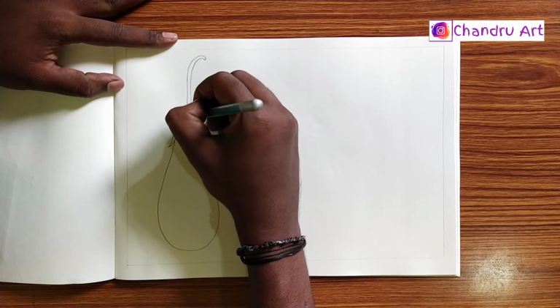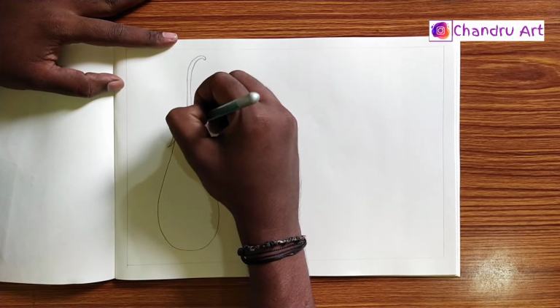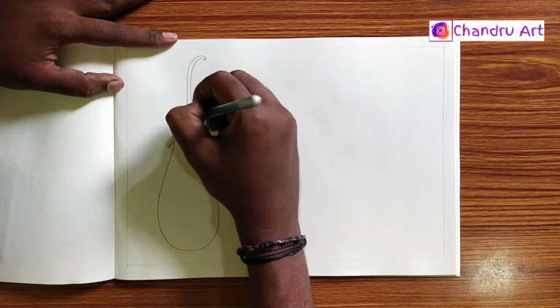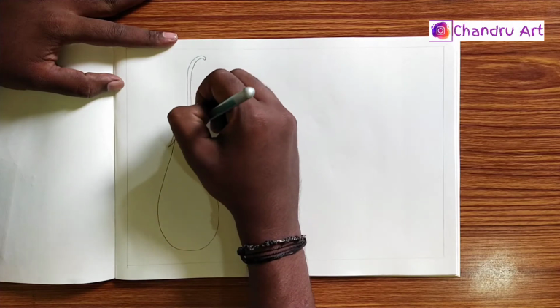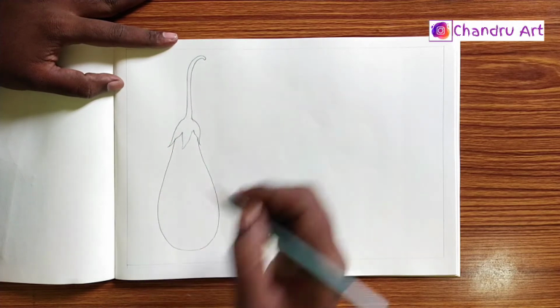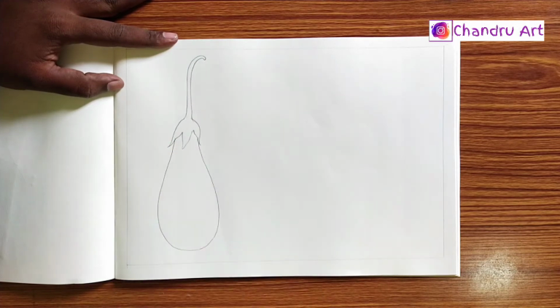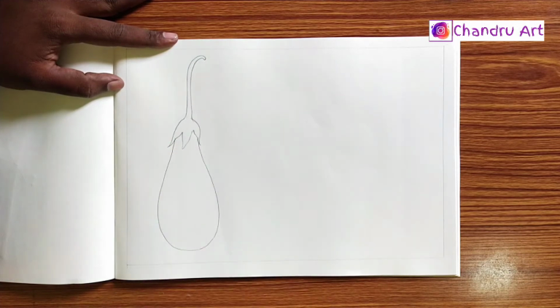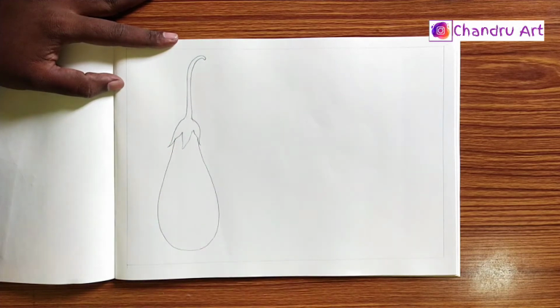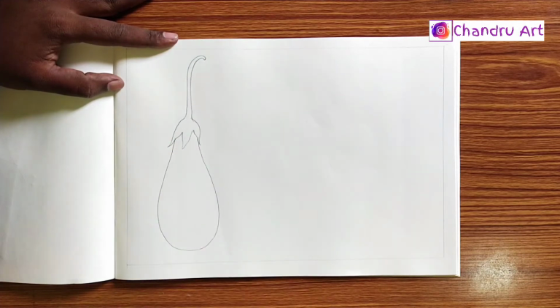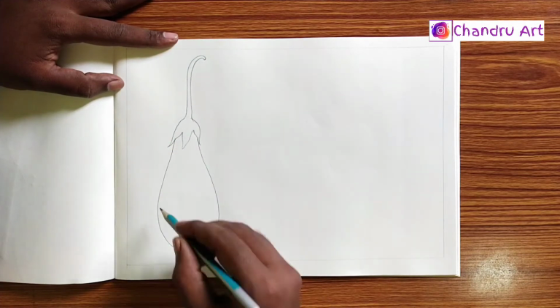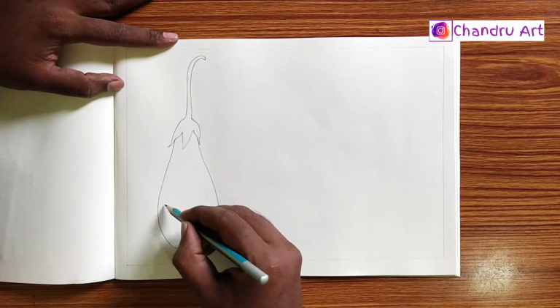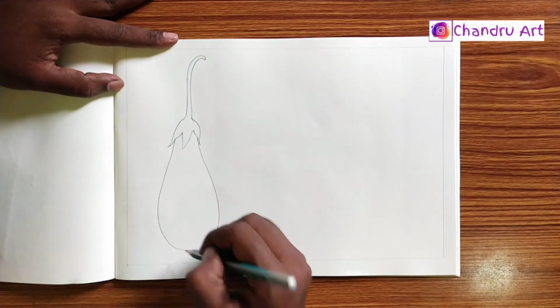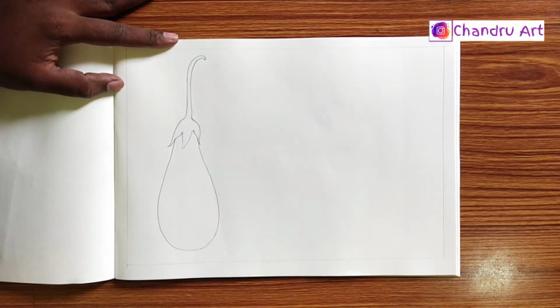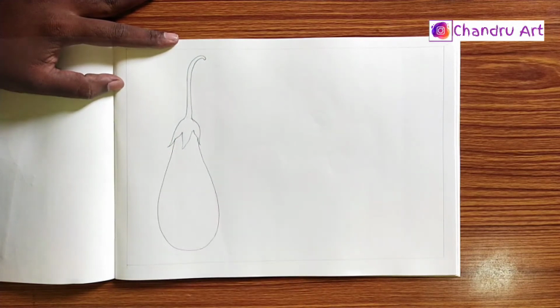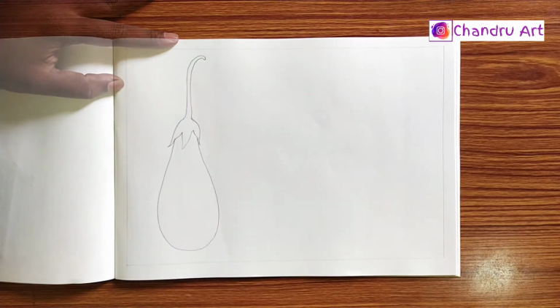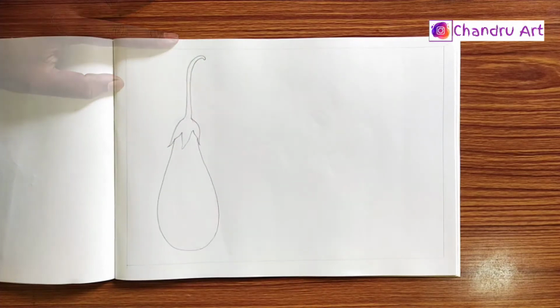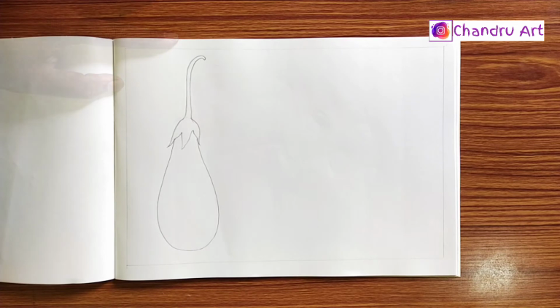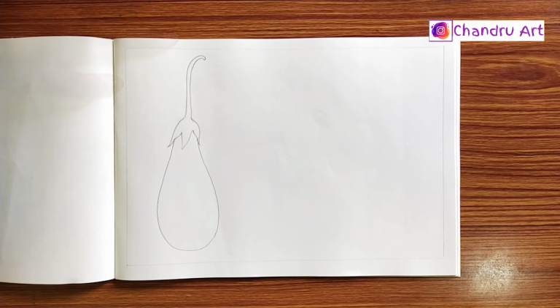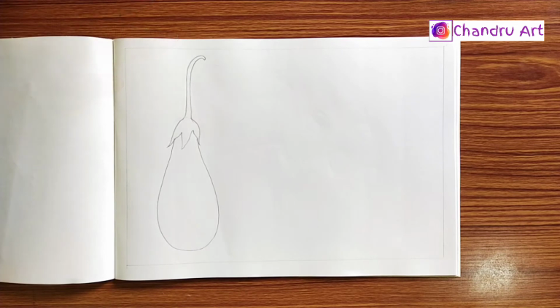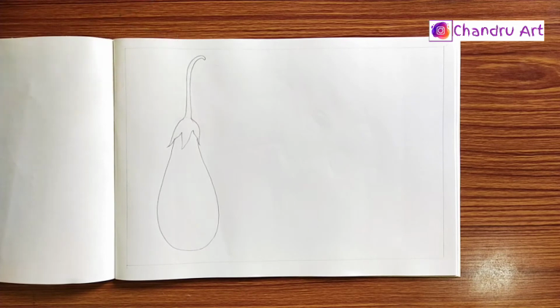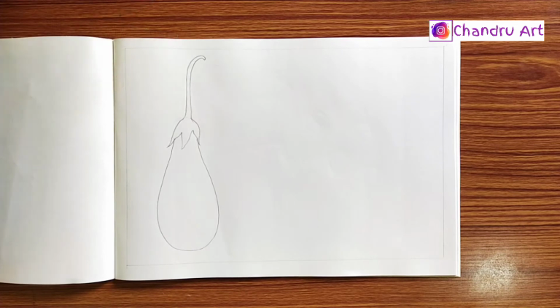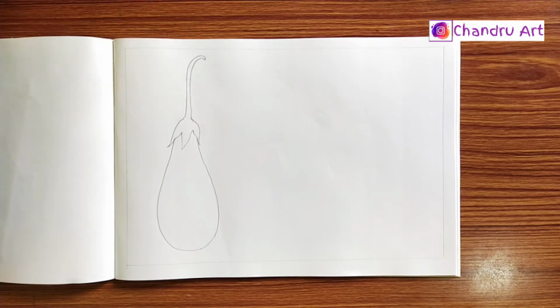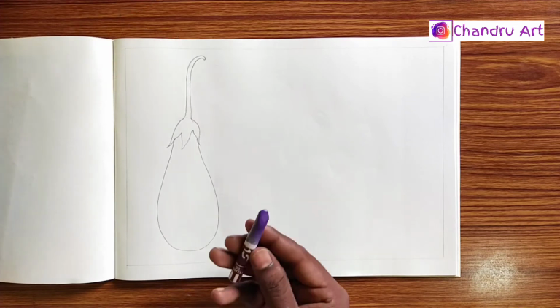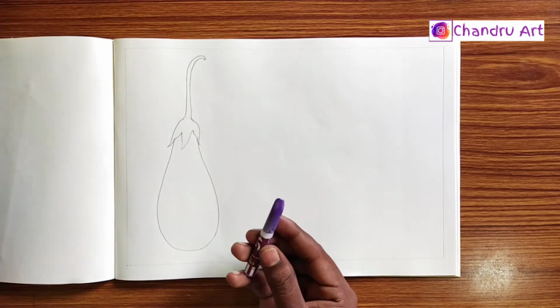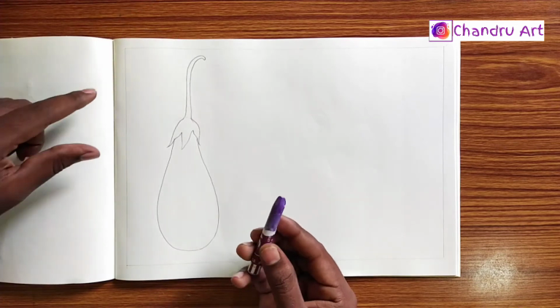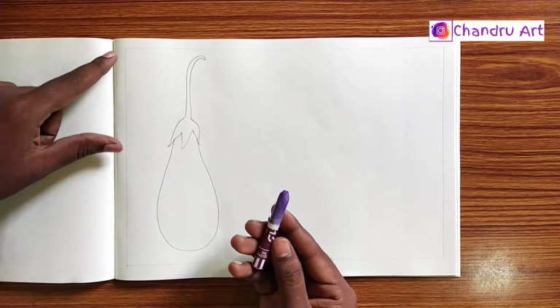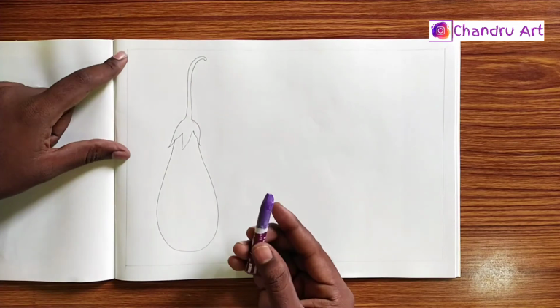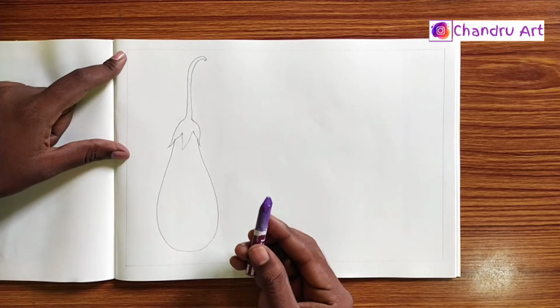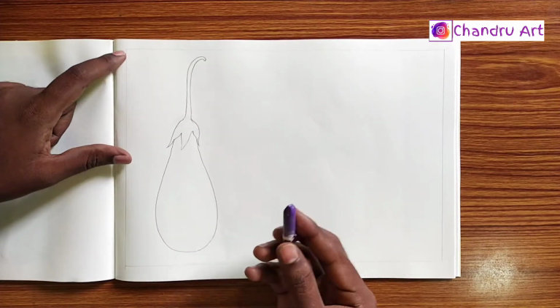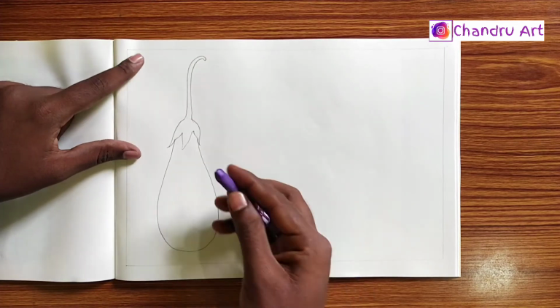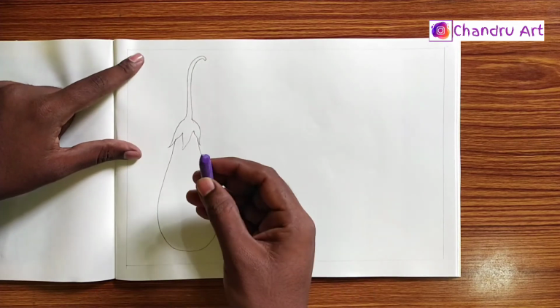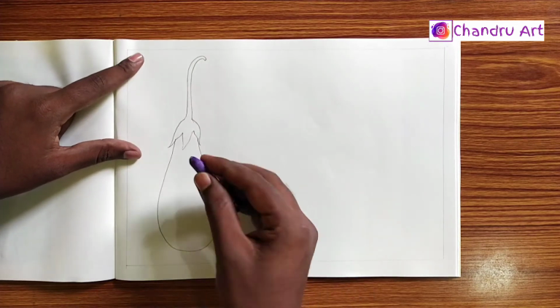We are going to complete the drawing. In this case, we are going to make a purple color.